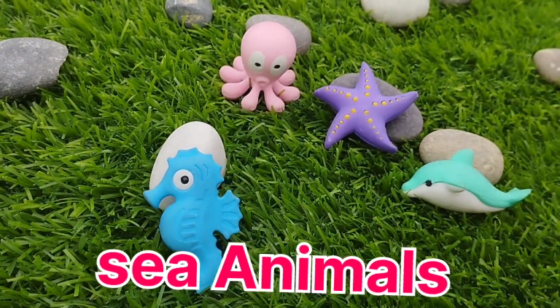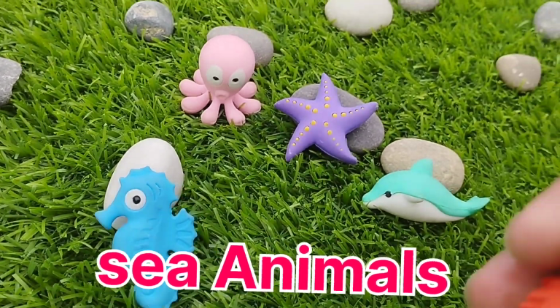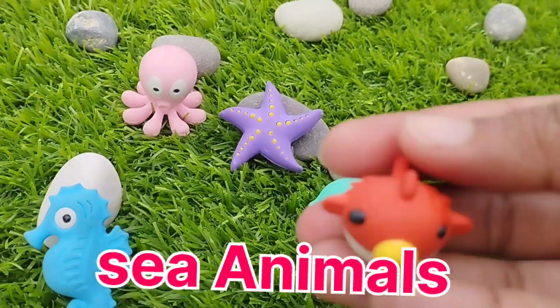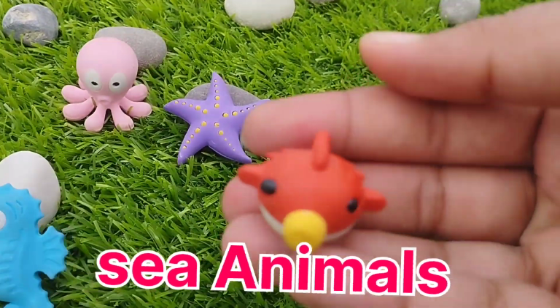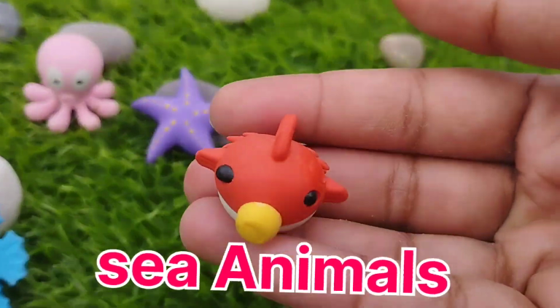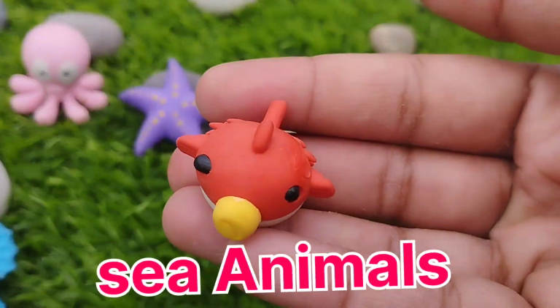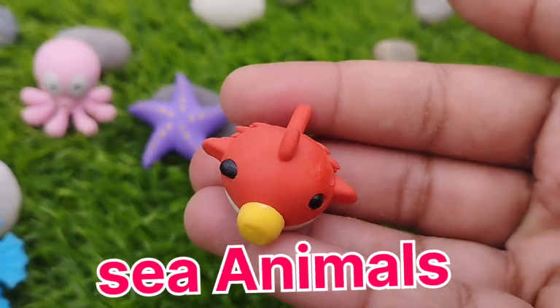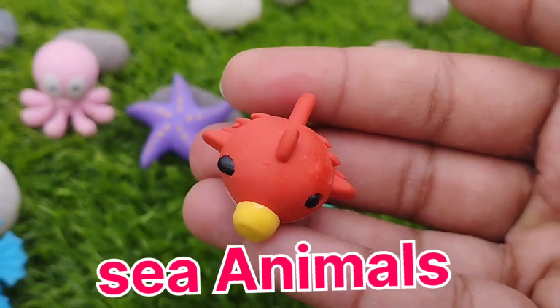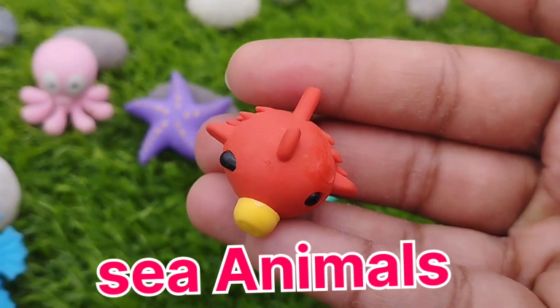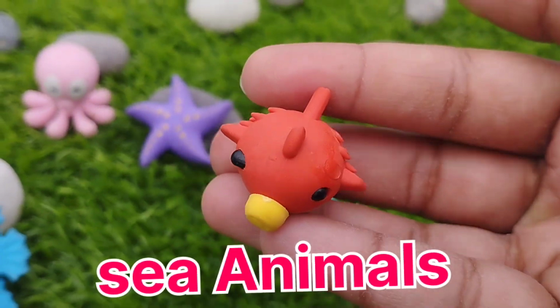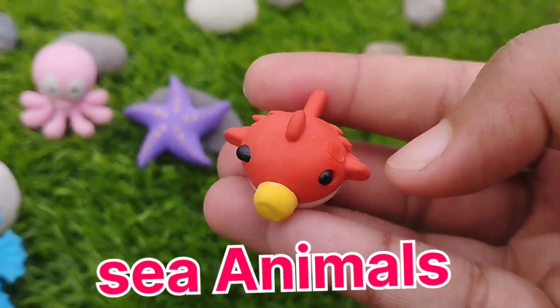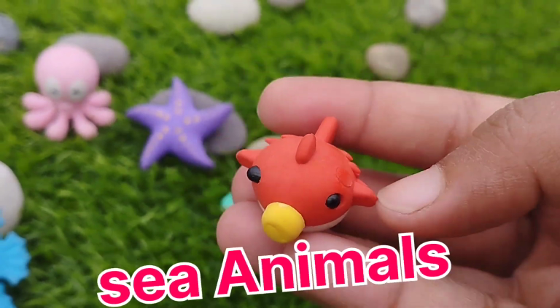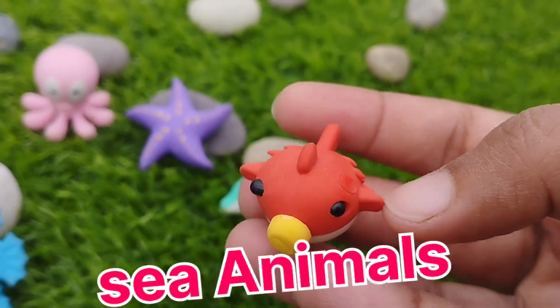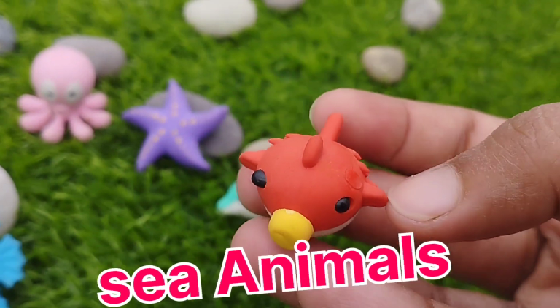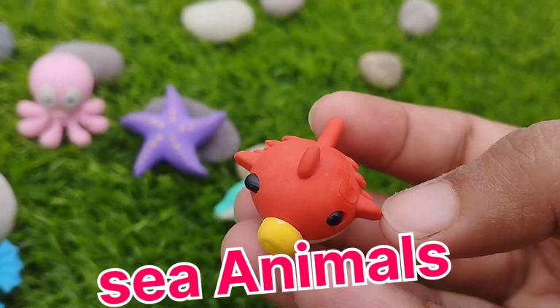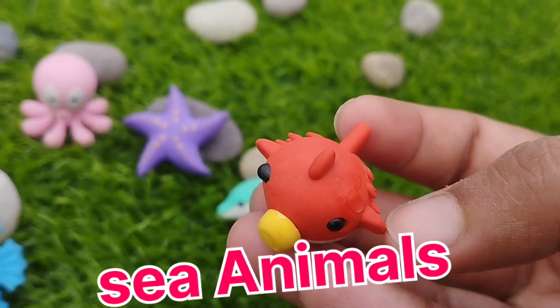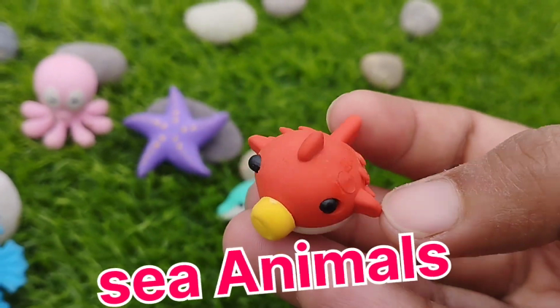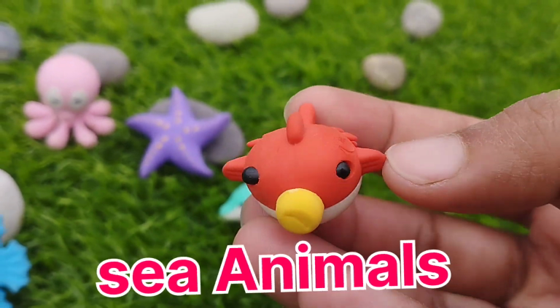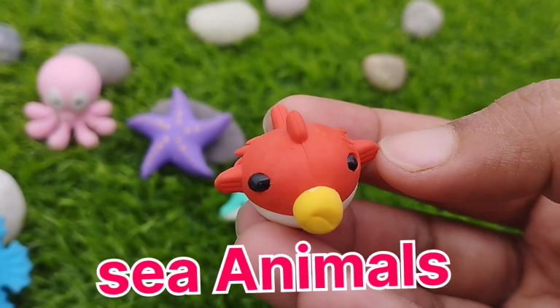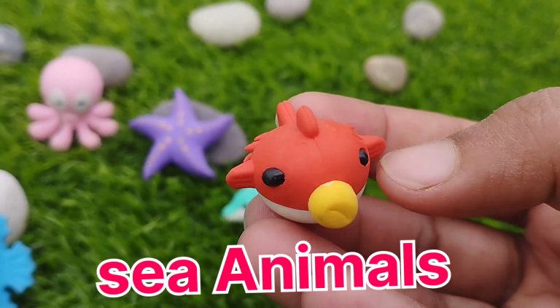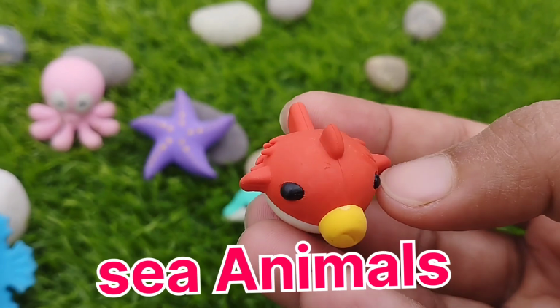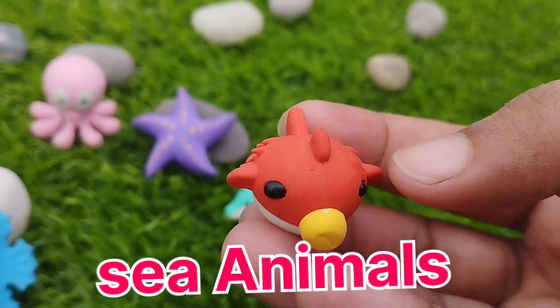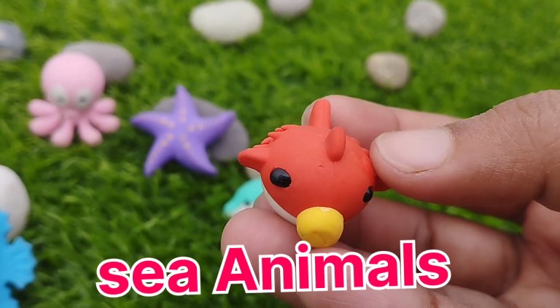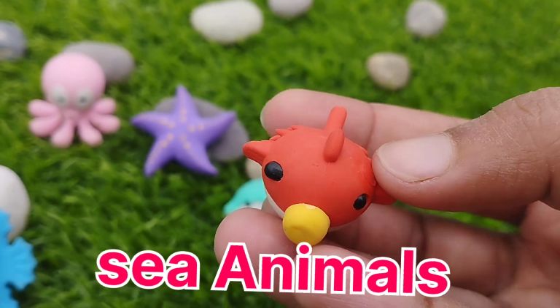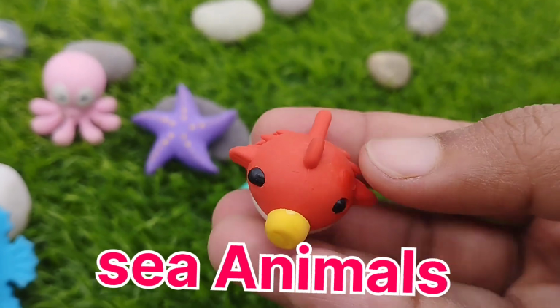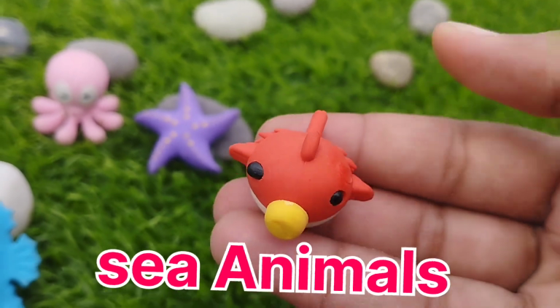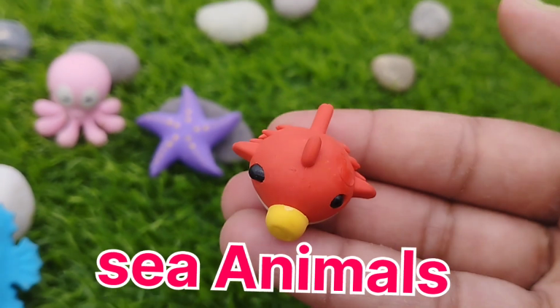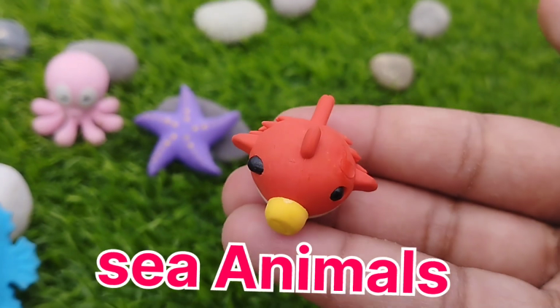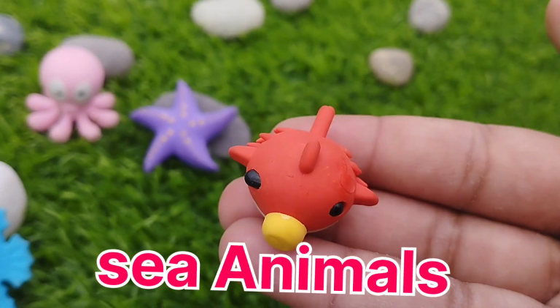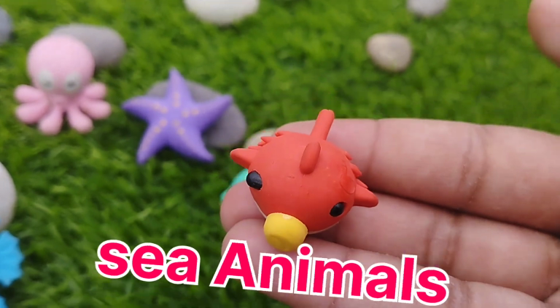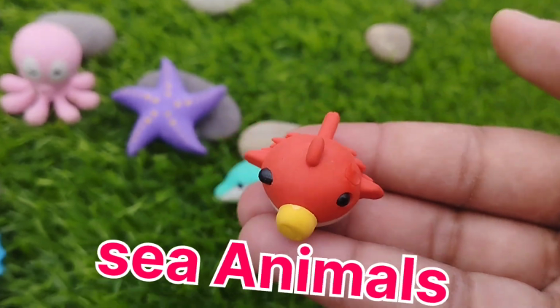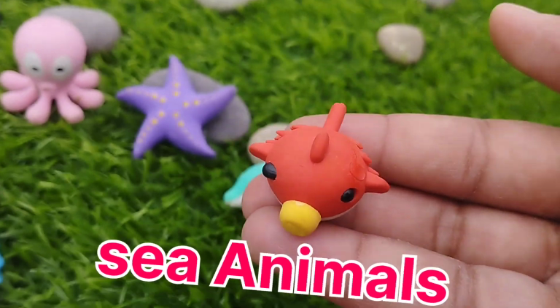The next one is a pufferfish. This is a pufferfish.